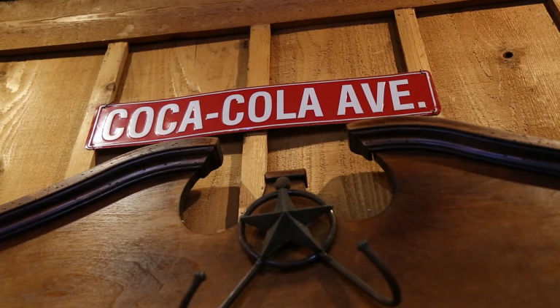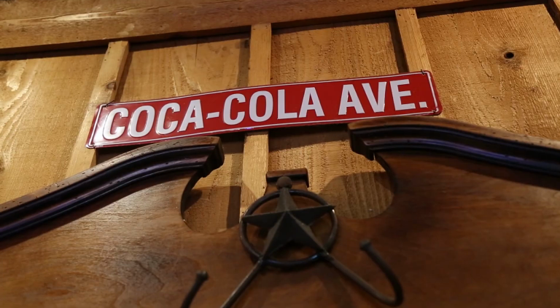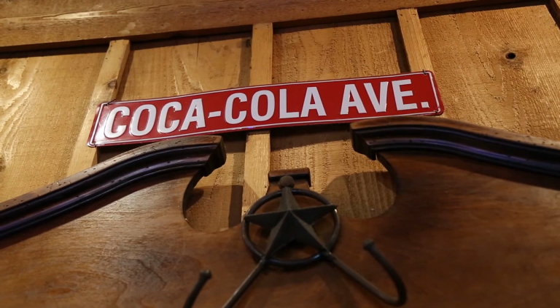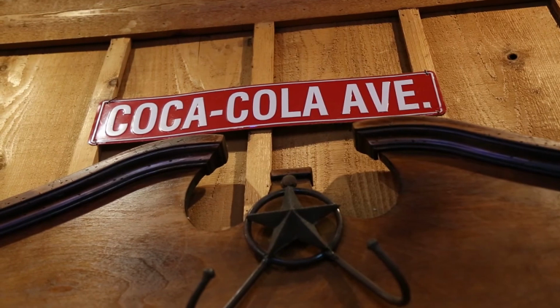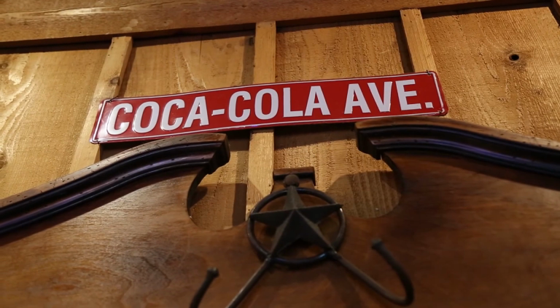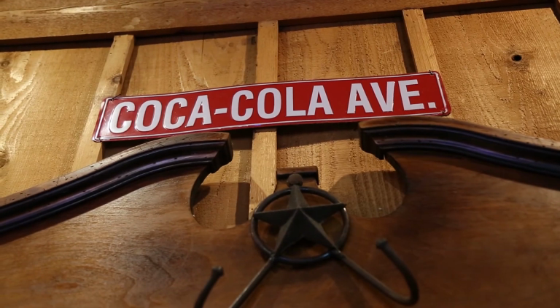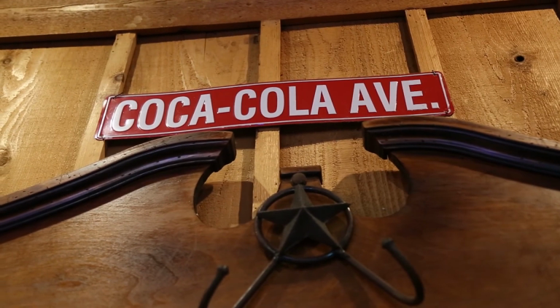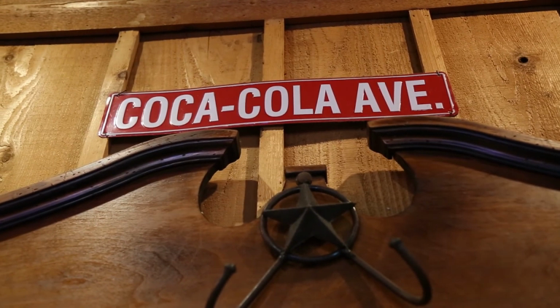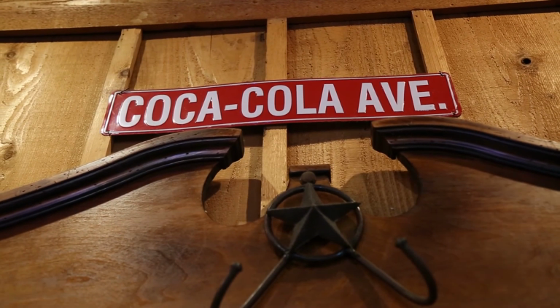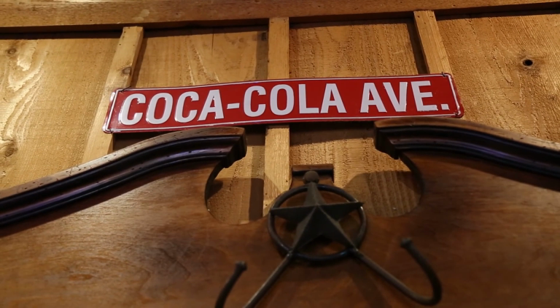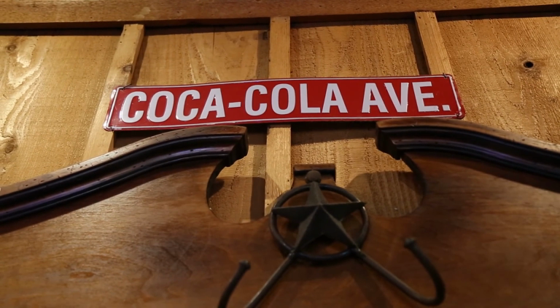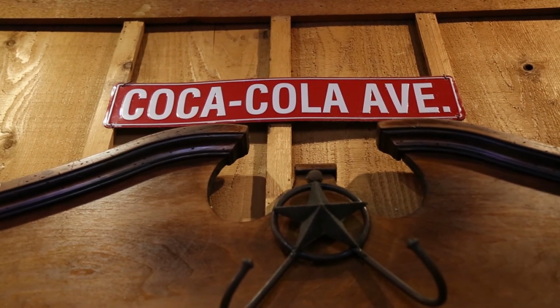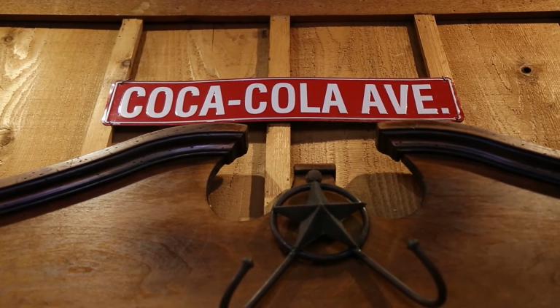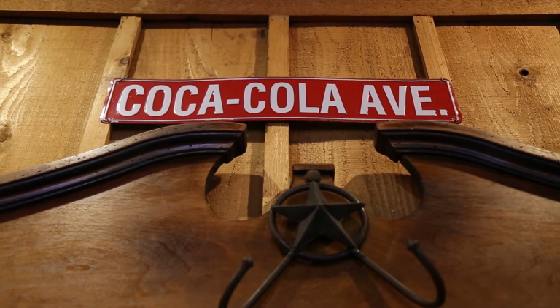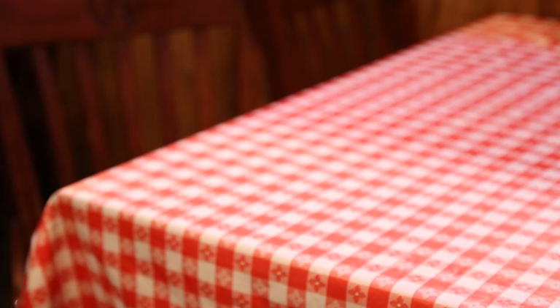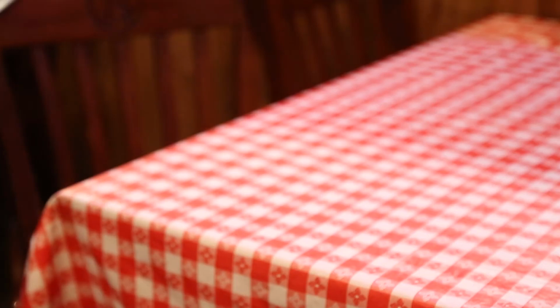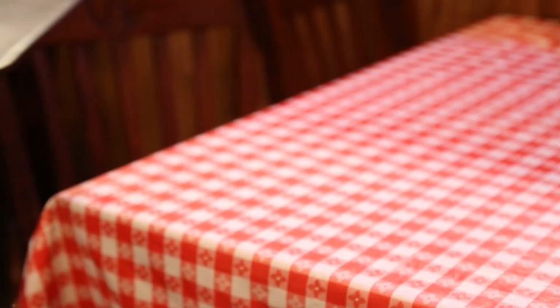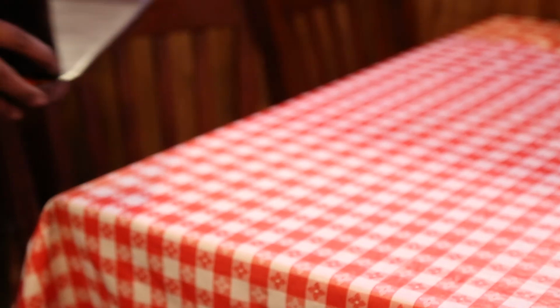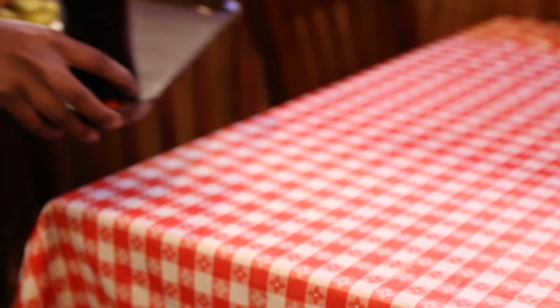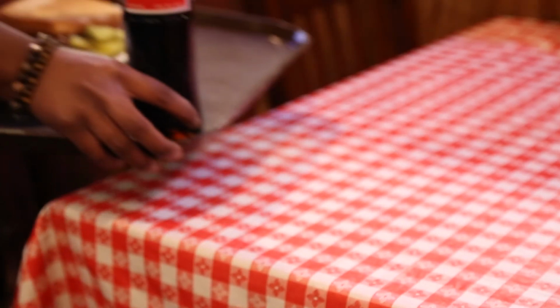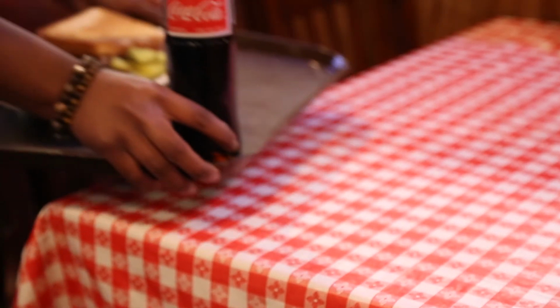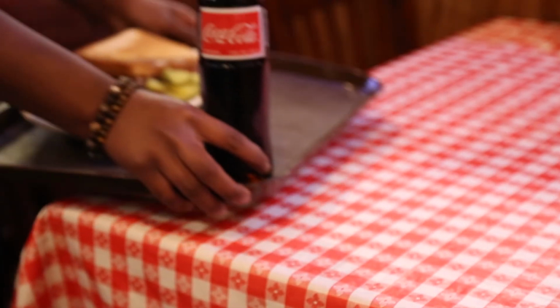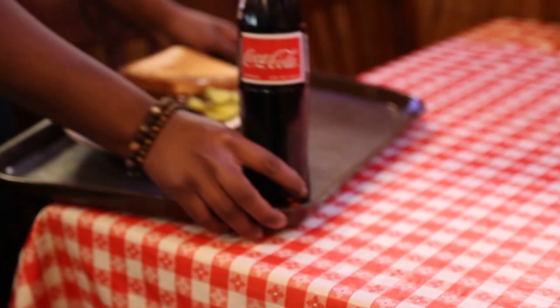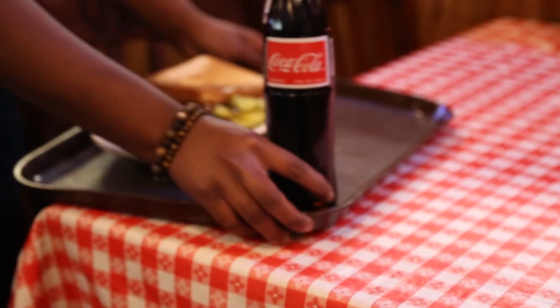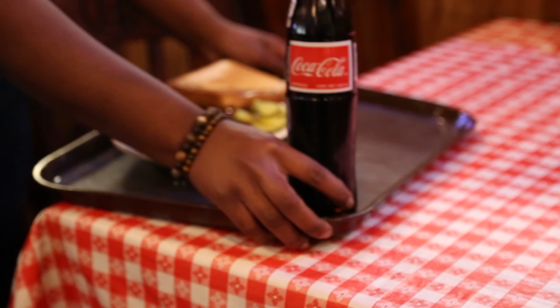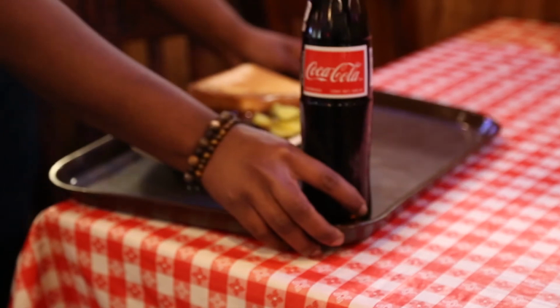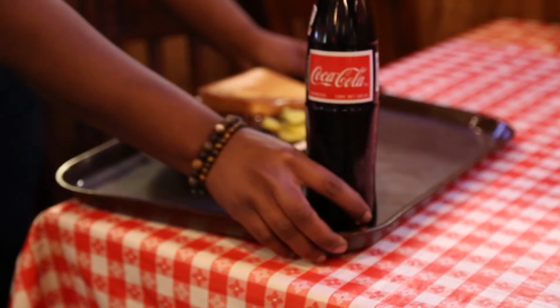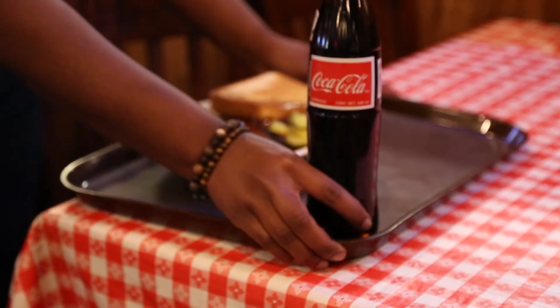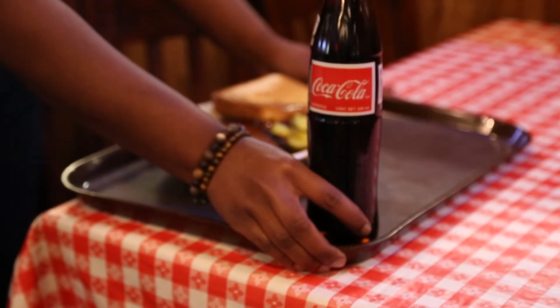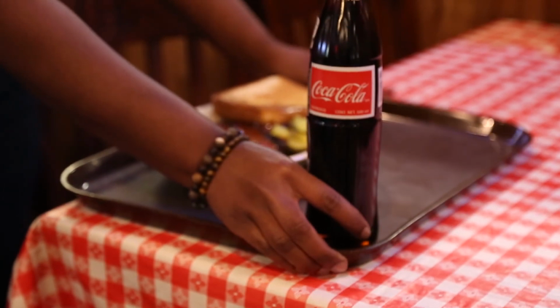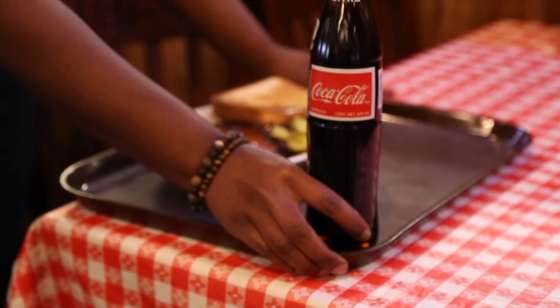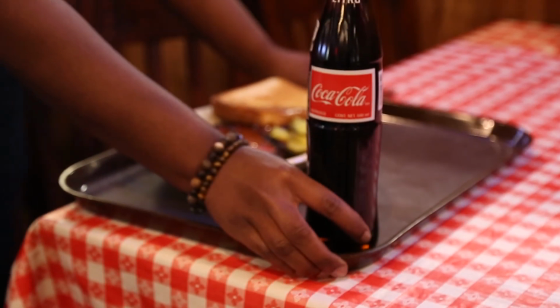Coke and barbecue gotta go hand-in-hand. With all the savoriness you get from your barbecue, you gotta have a little sweet.